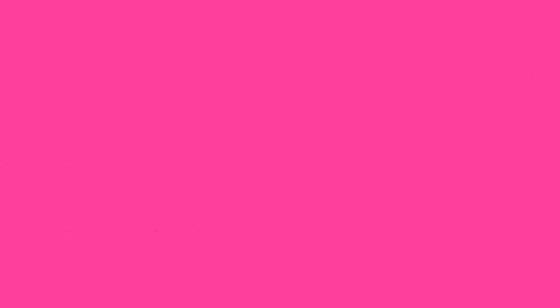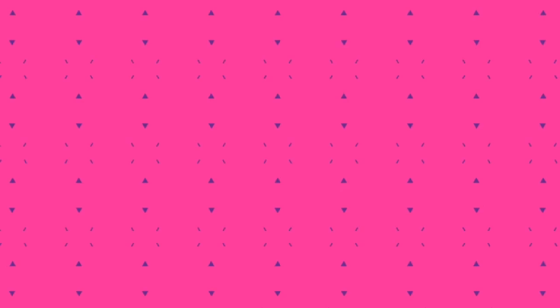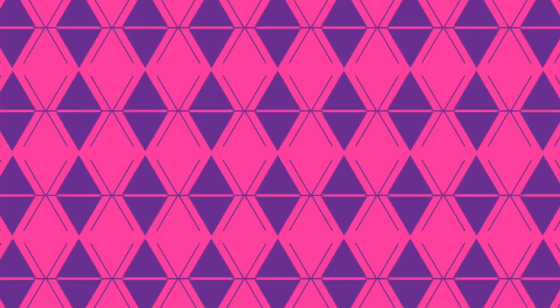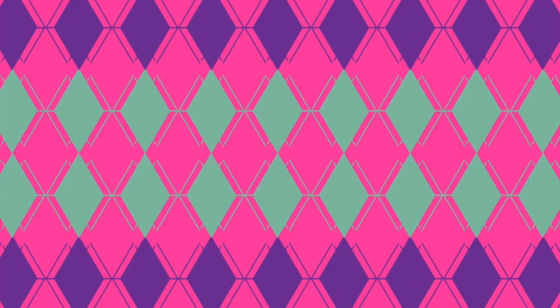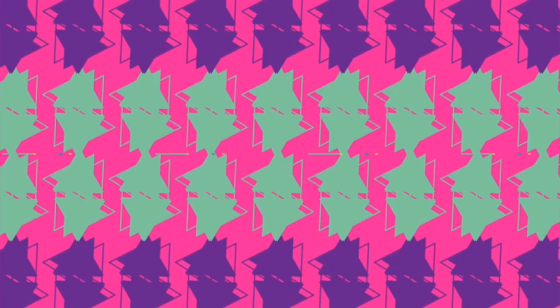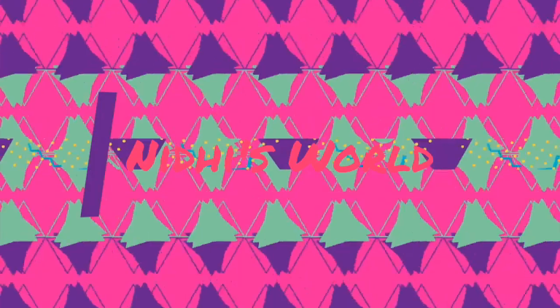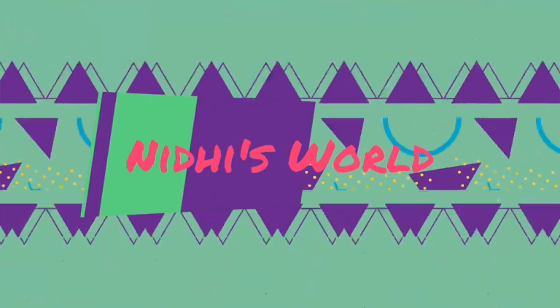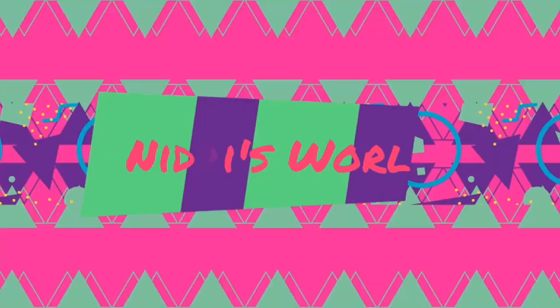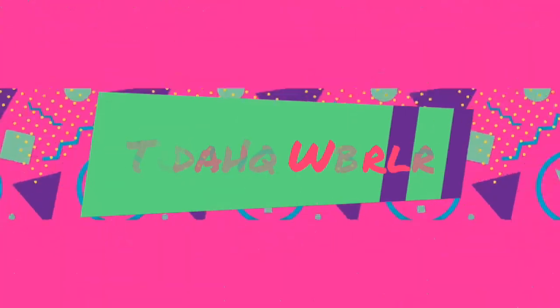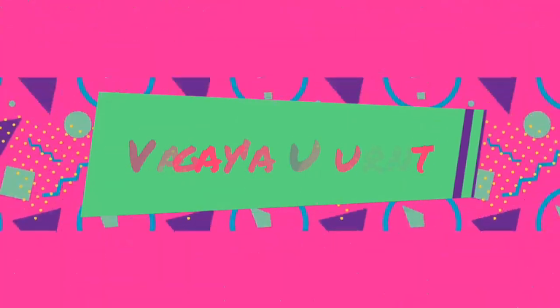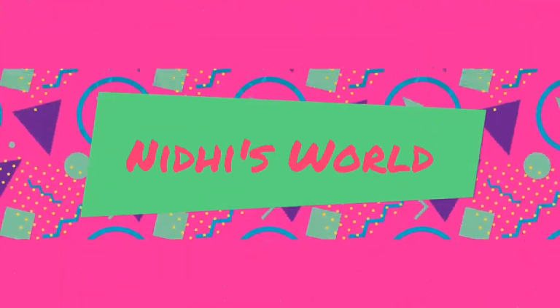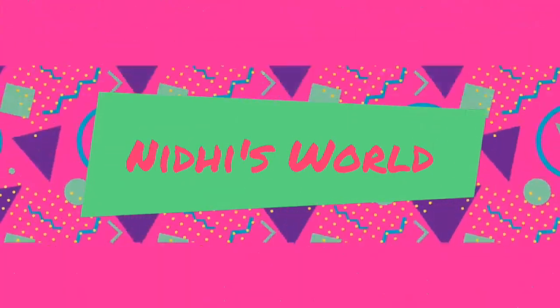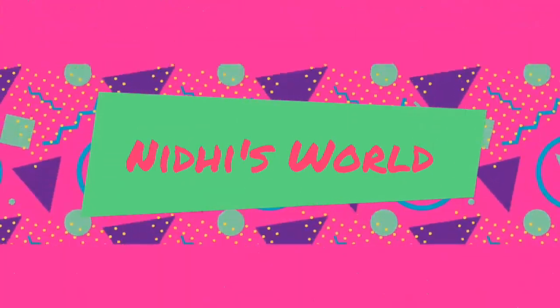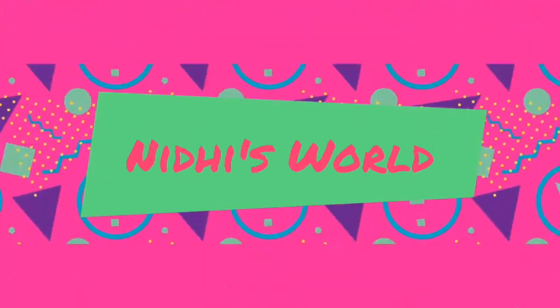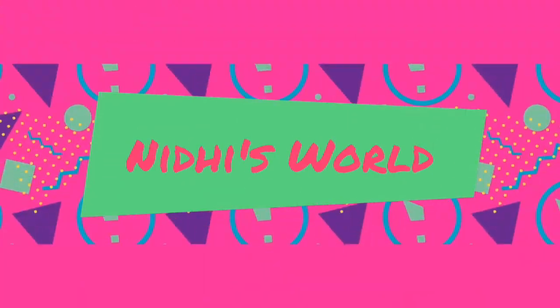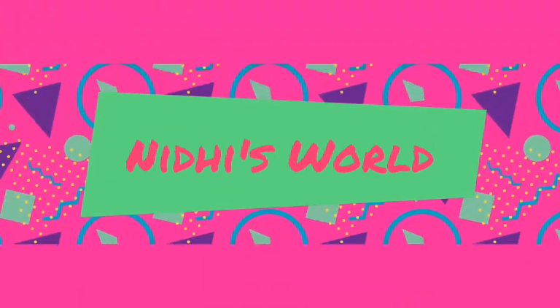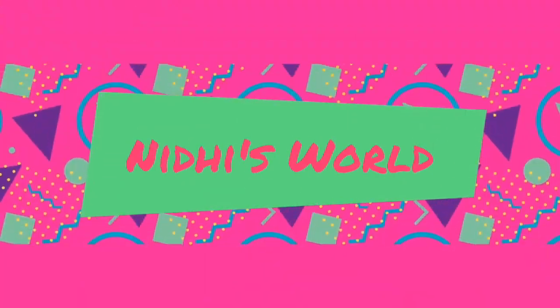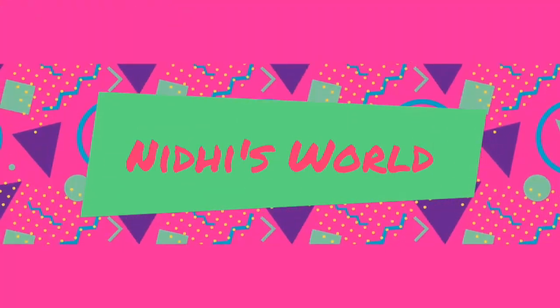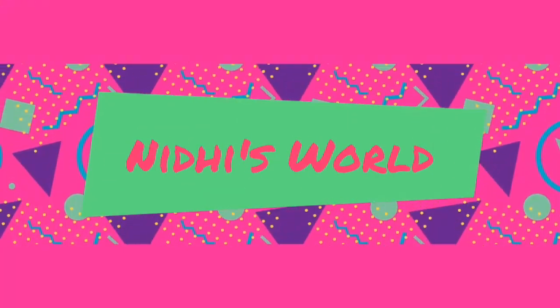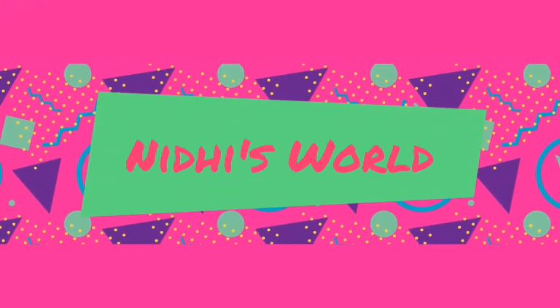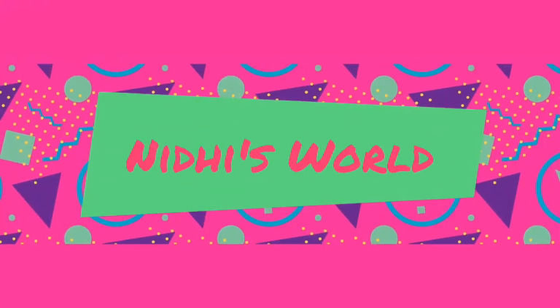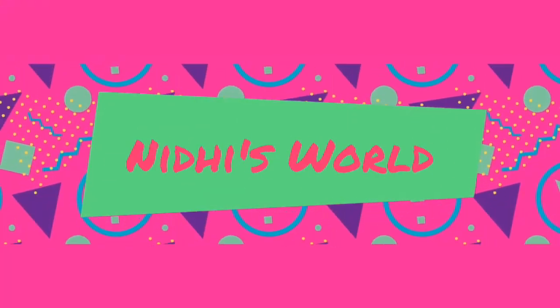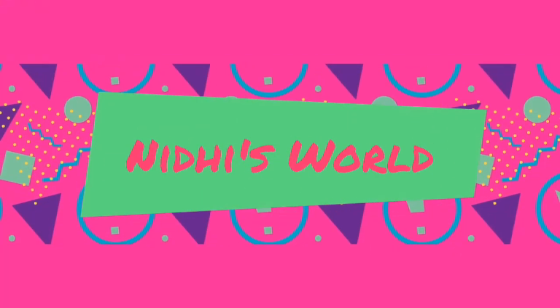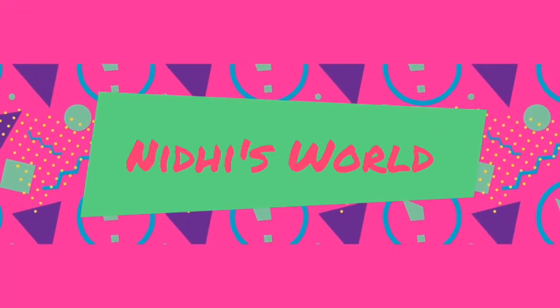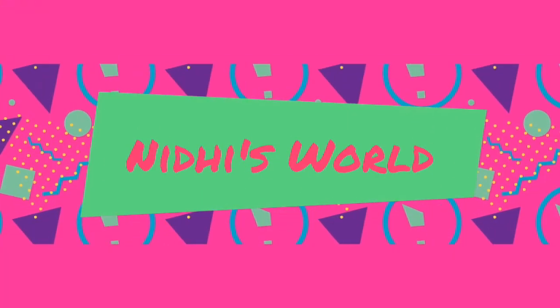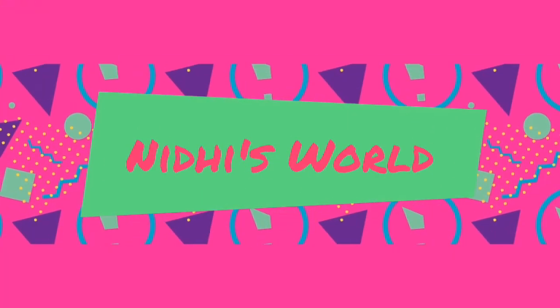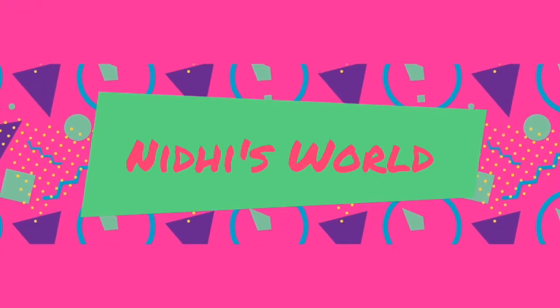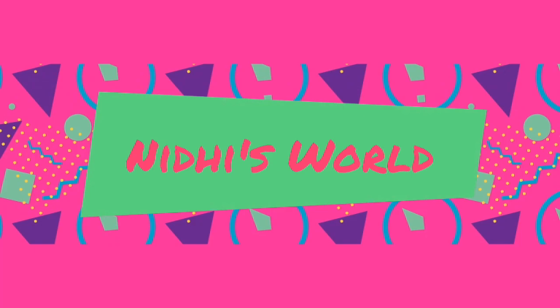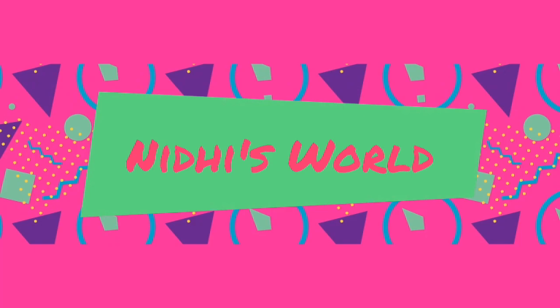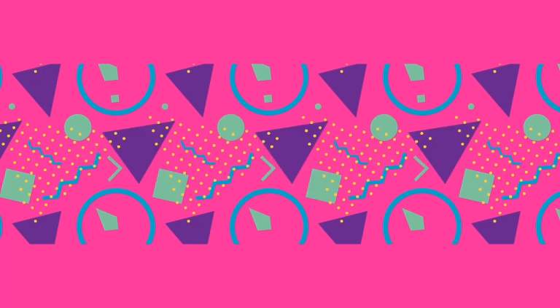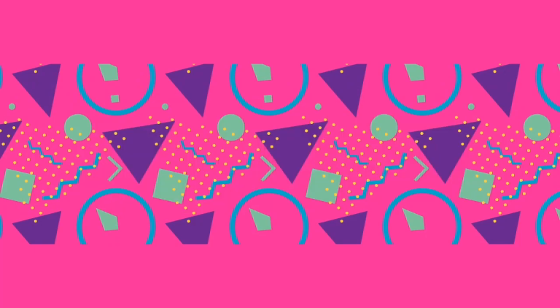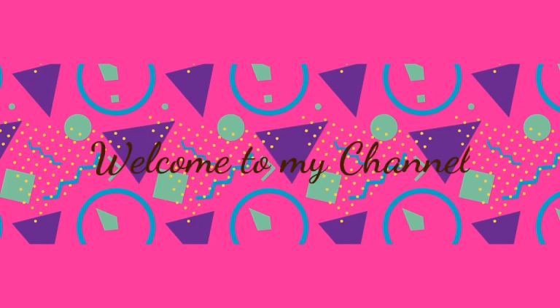Hello everyone, today I am going to show you how to make your own DIY coffee face scrub.